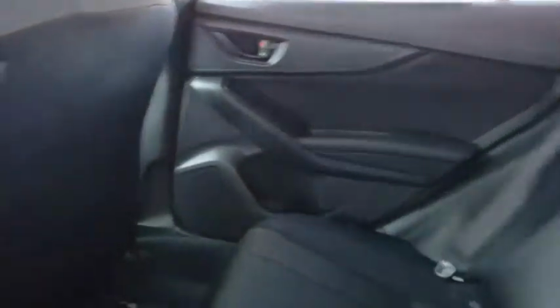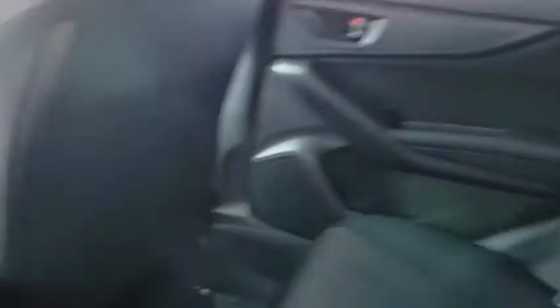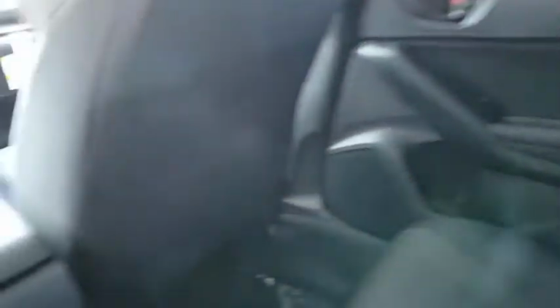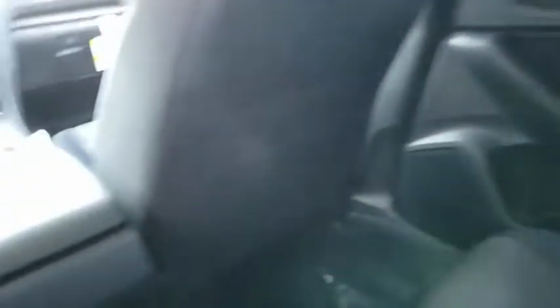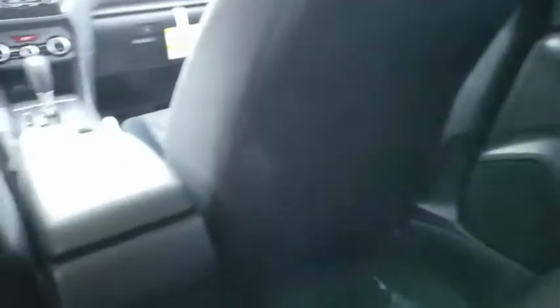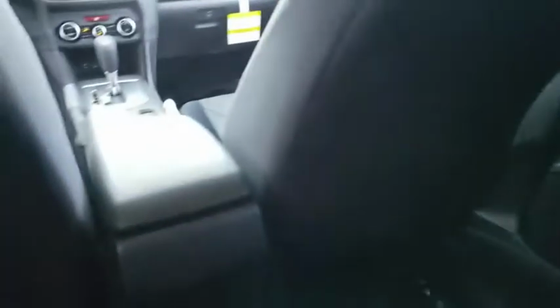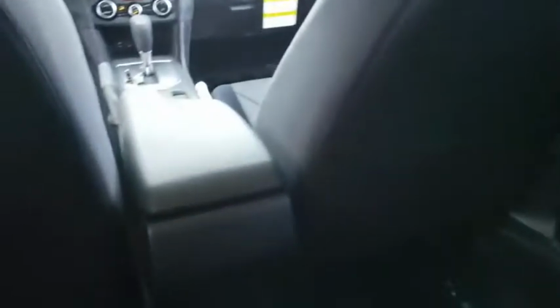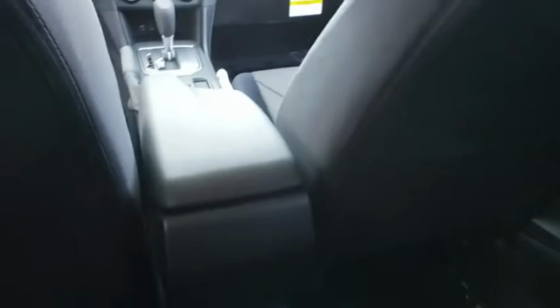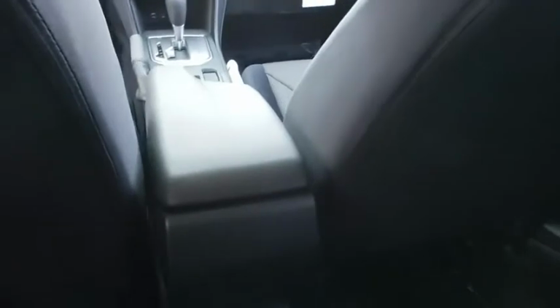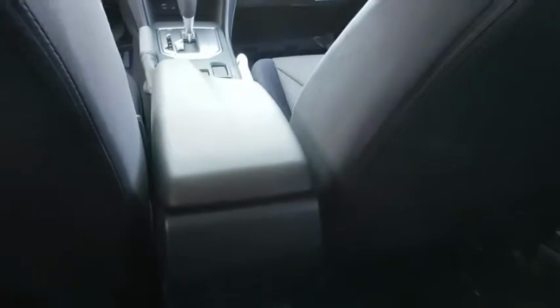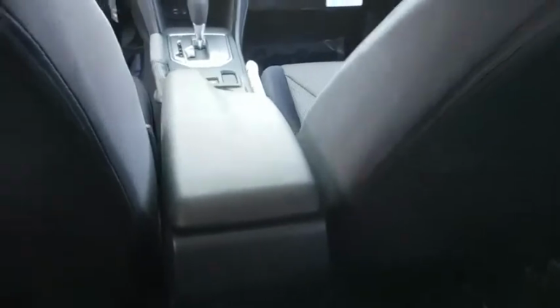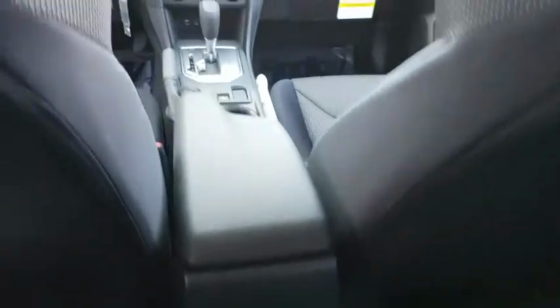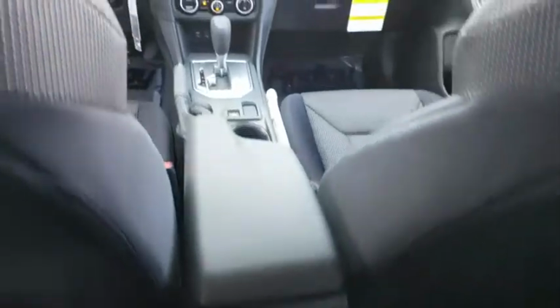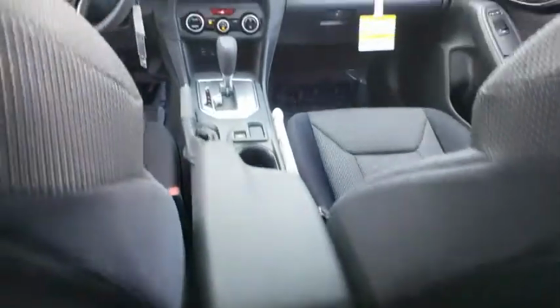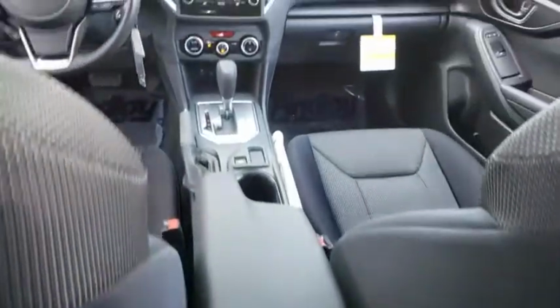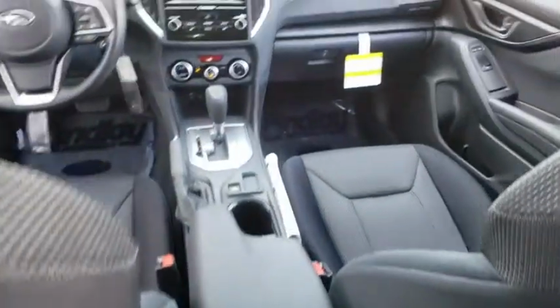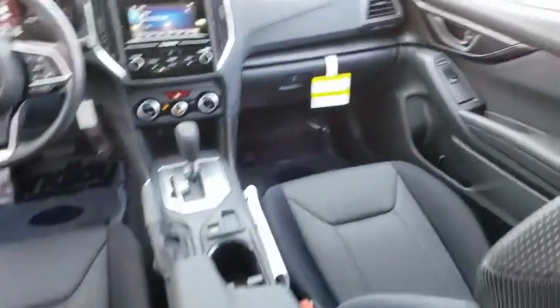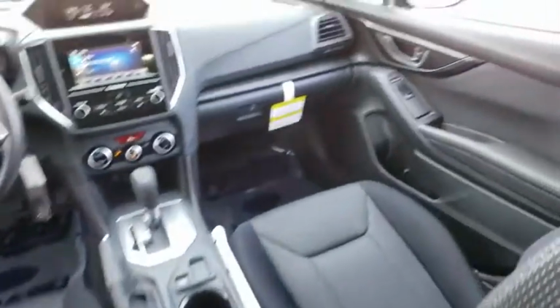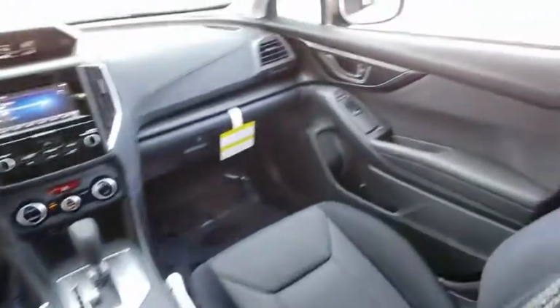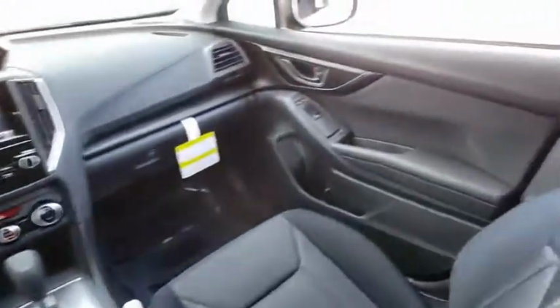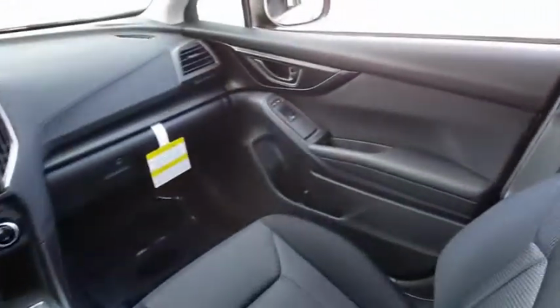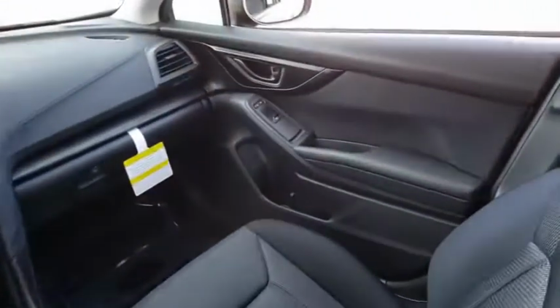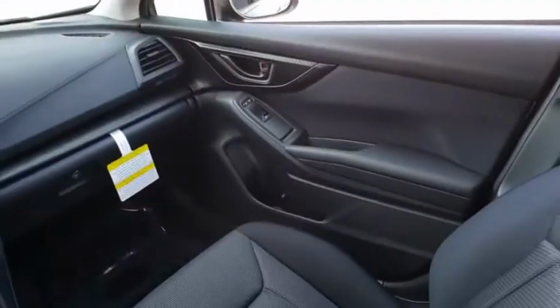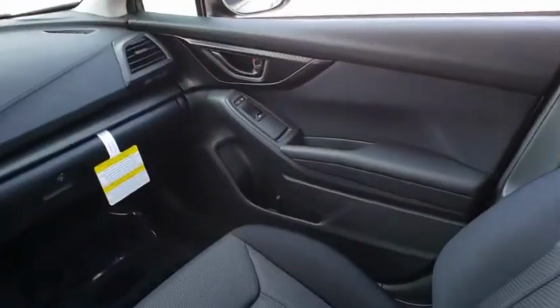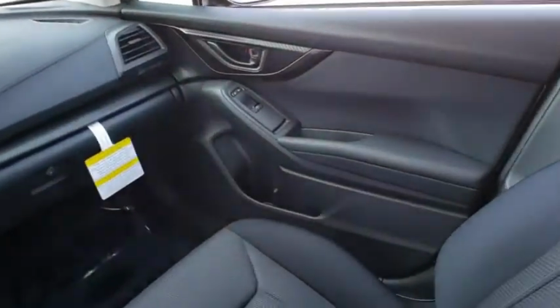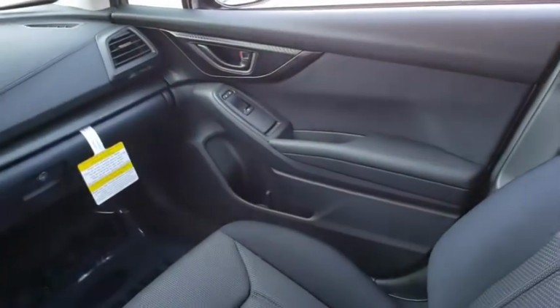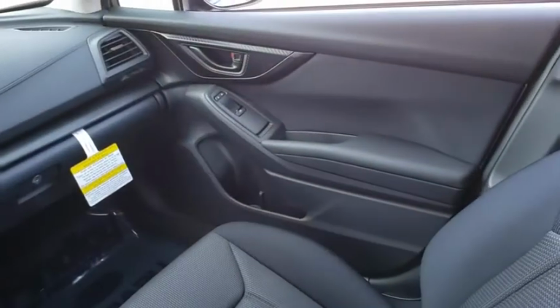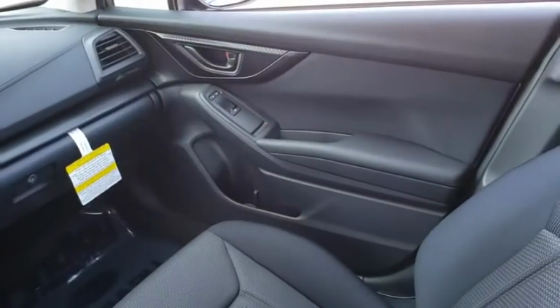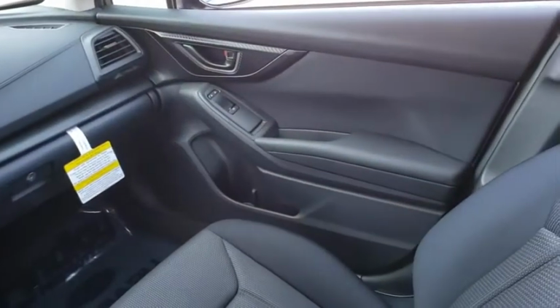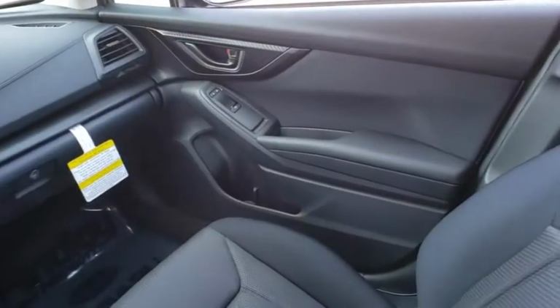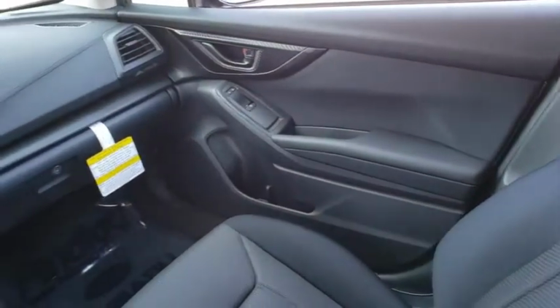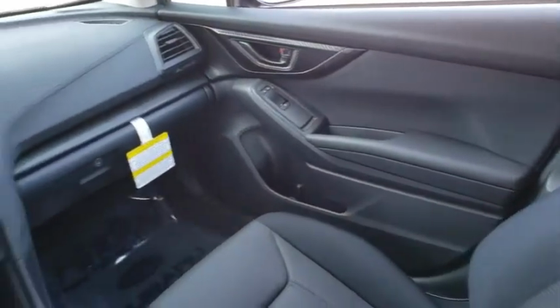Driver vanity mirror. If you like it online, you'll love it in your driveway. Take it for a spin today.